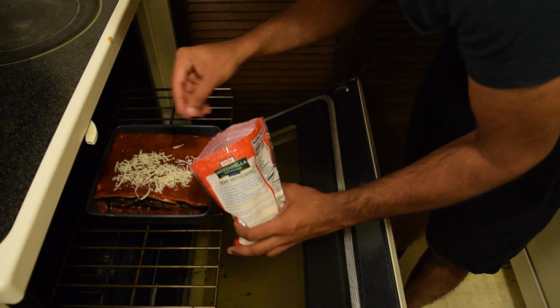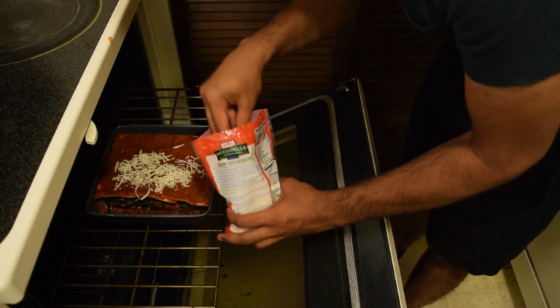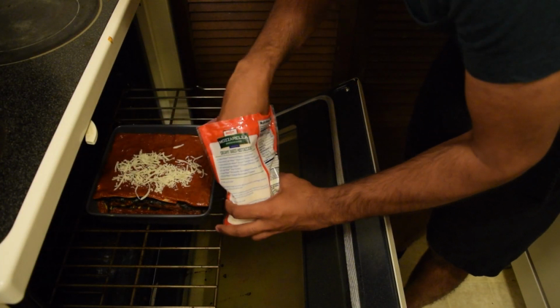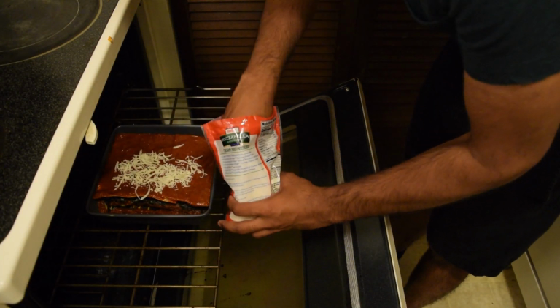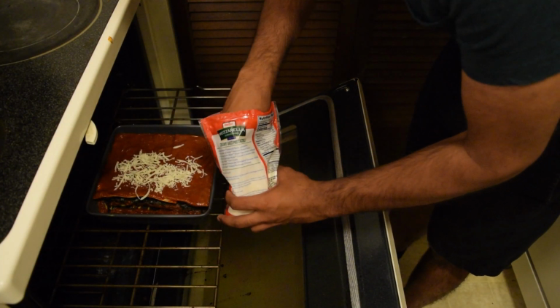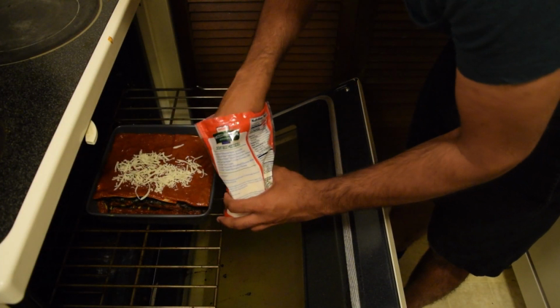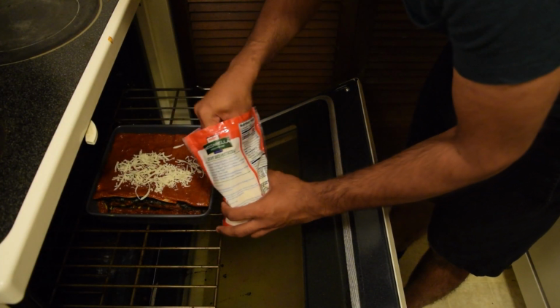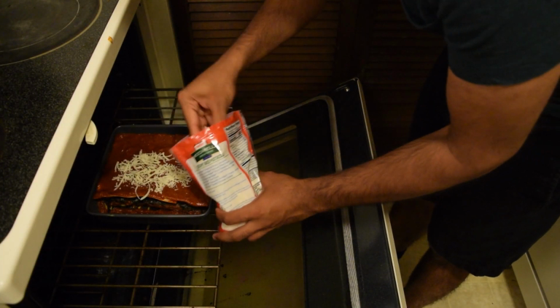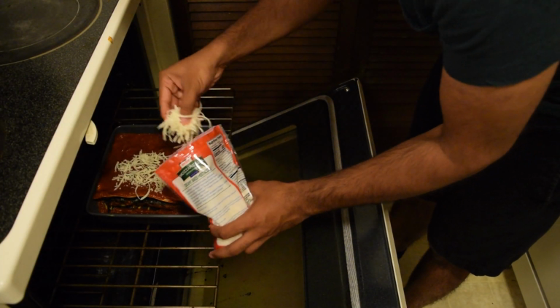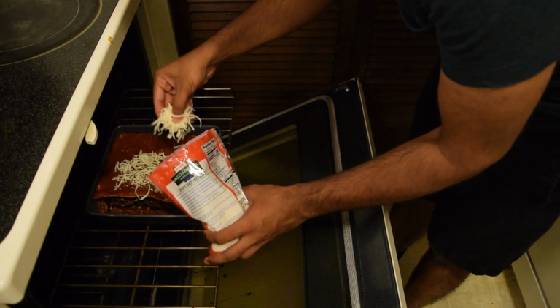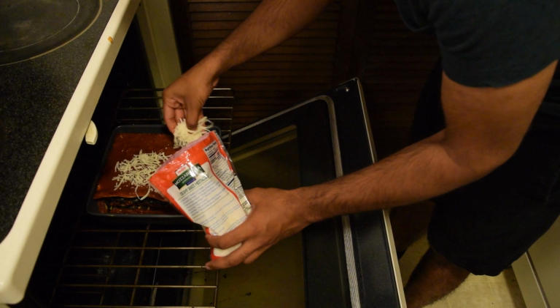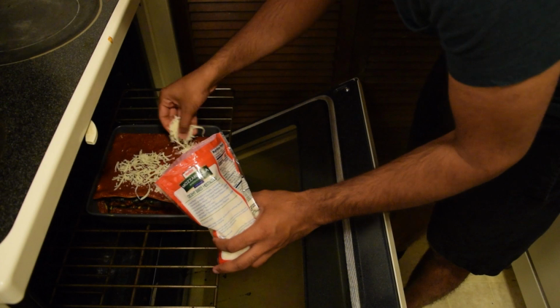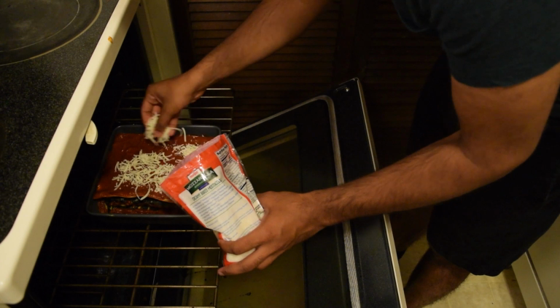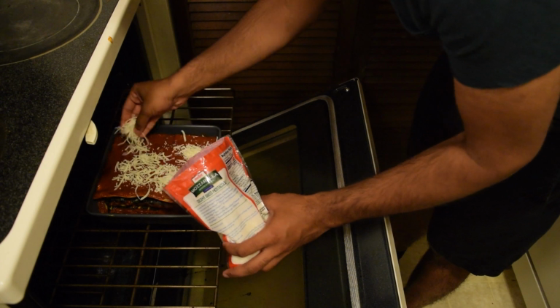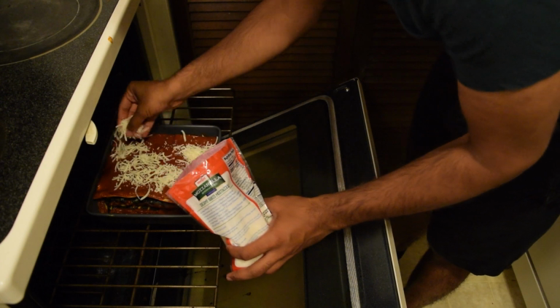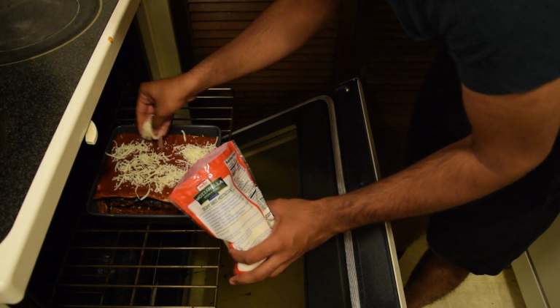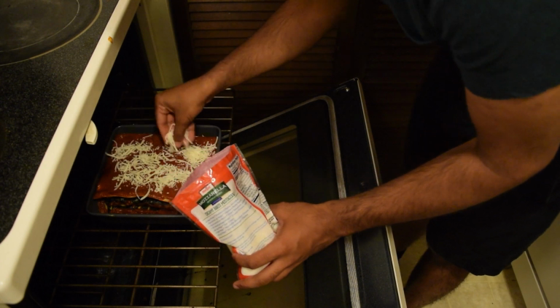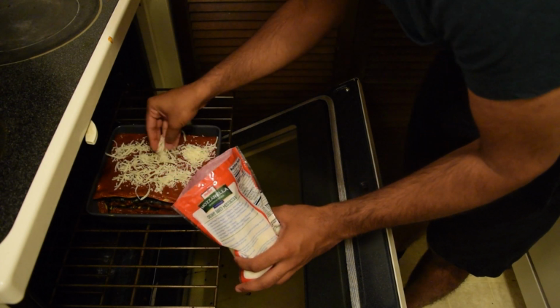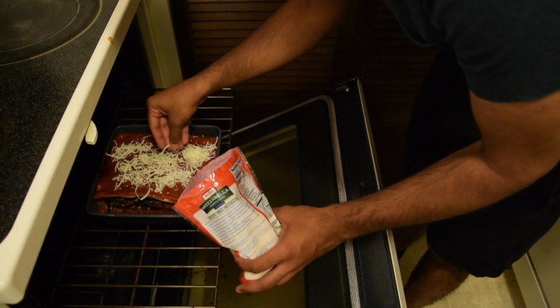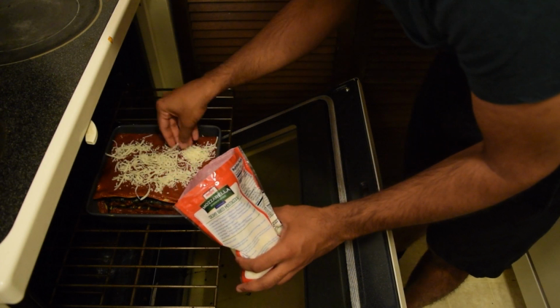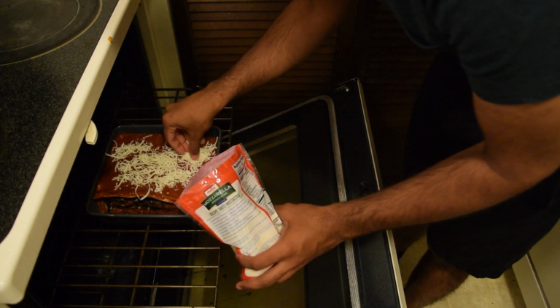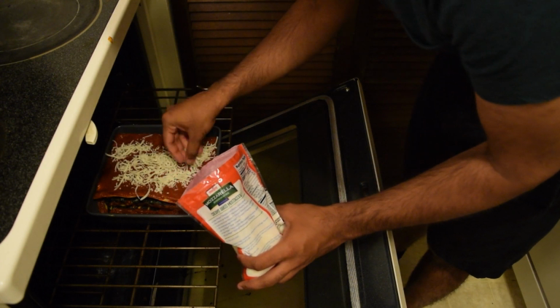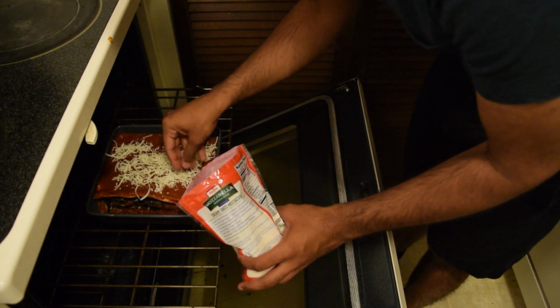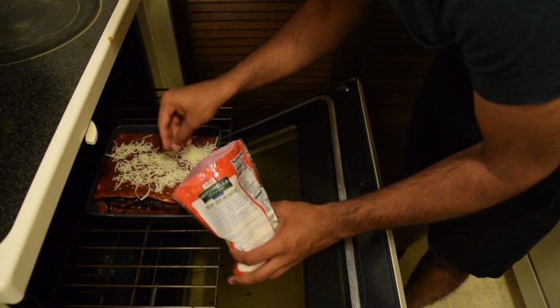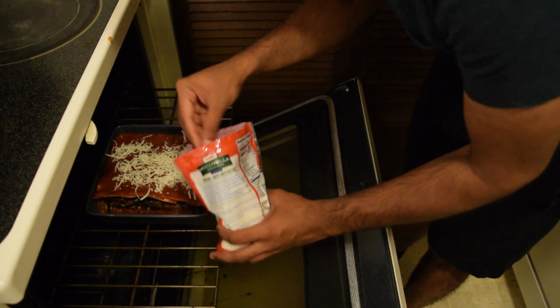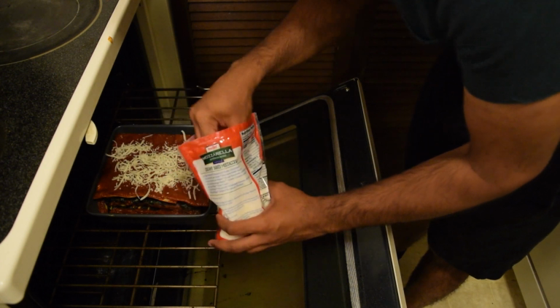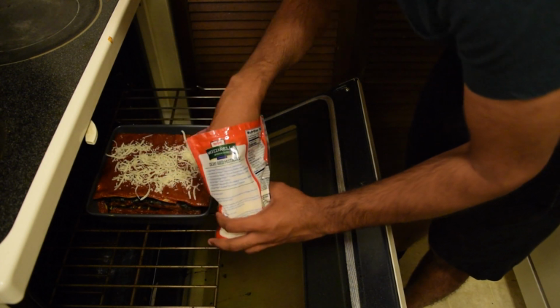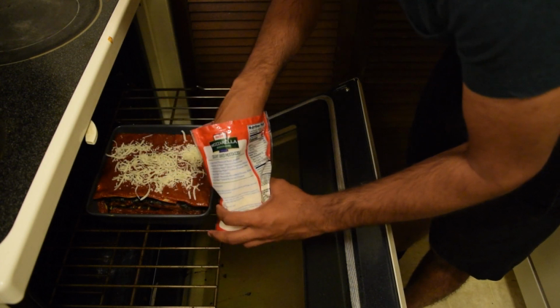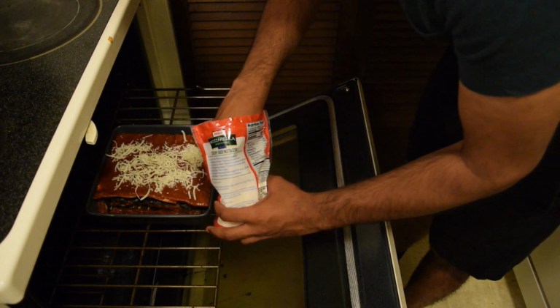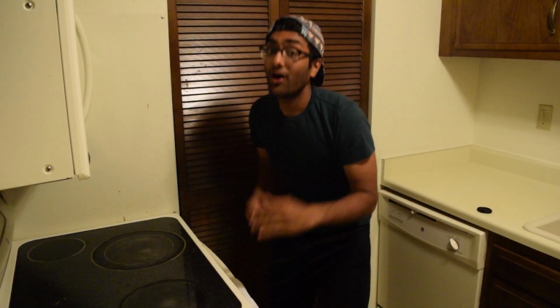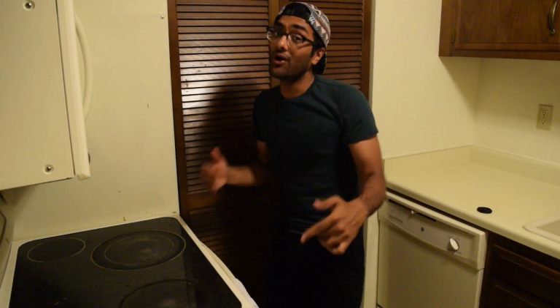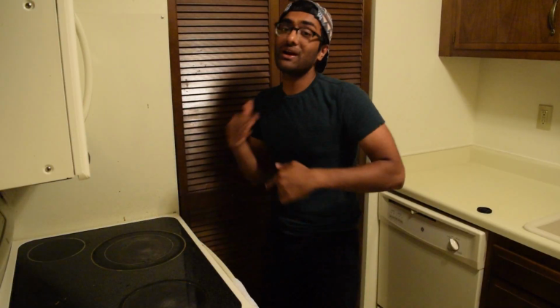Now you don't want to use a lot of cheese, because you're not actually going to eat this. That would be f***ing insane.